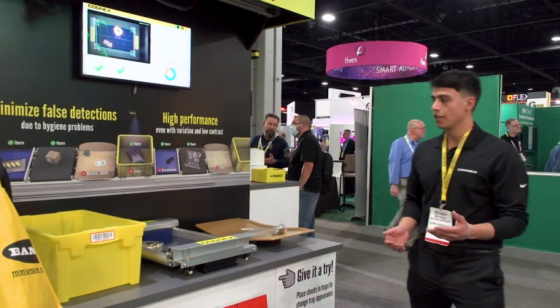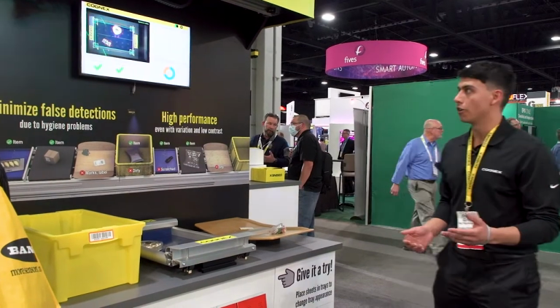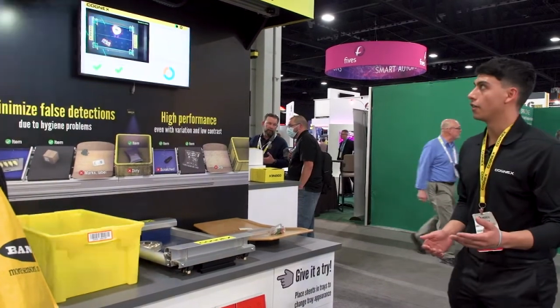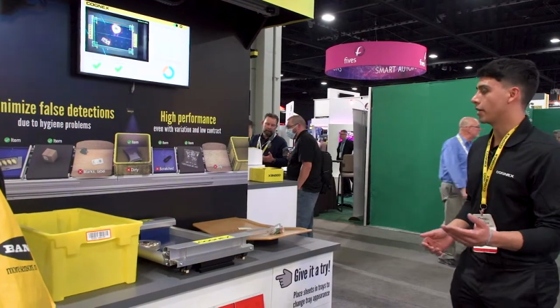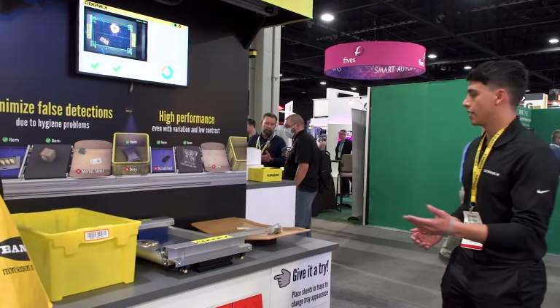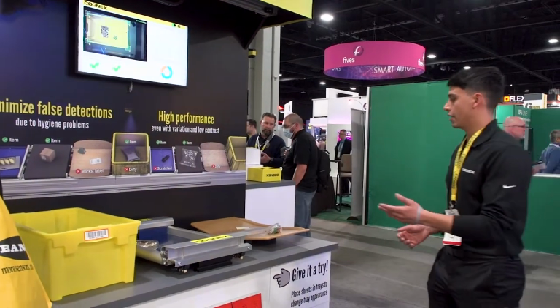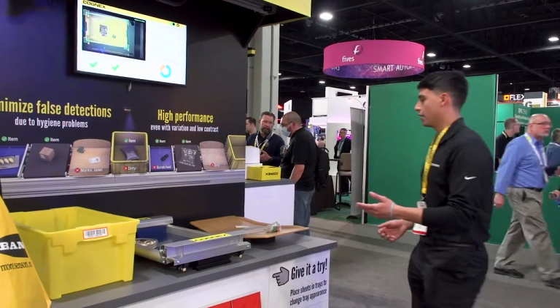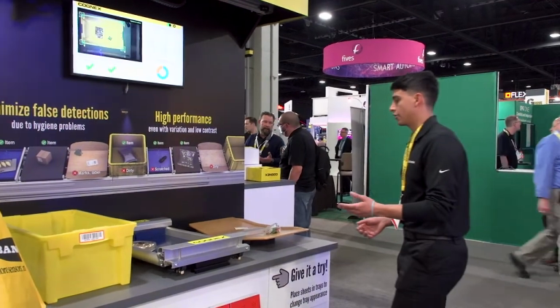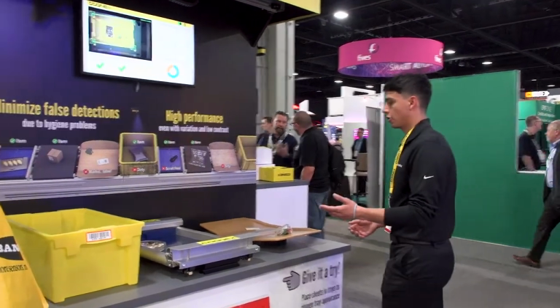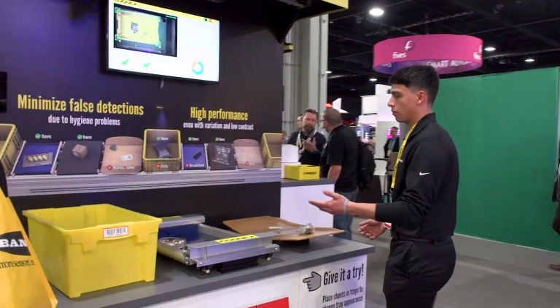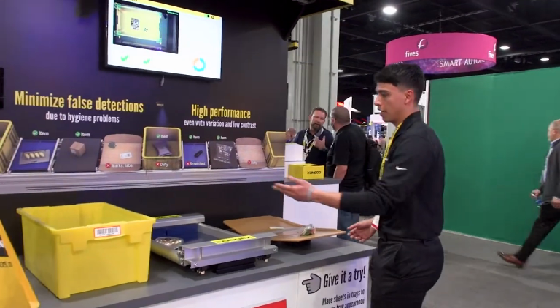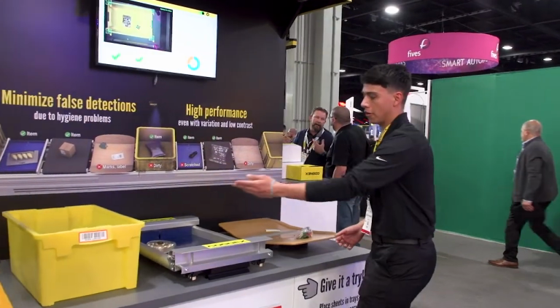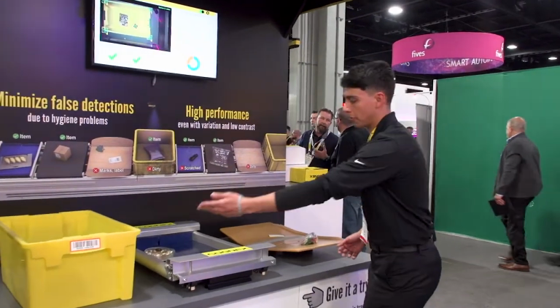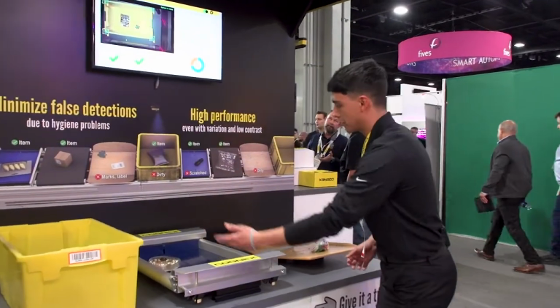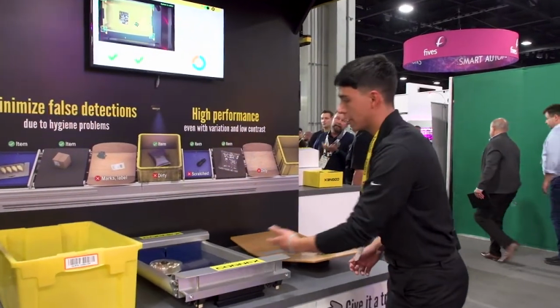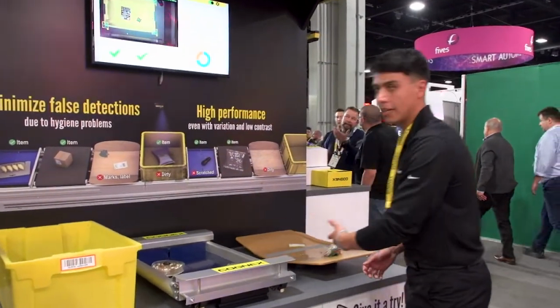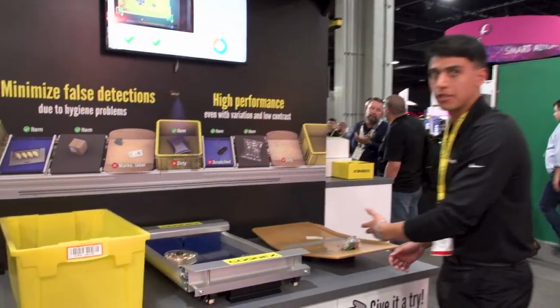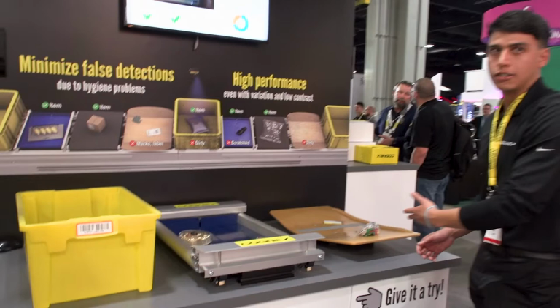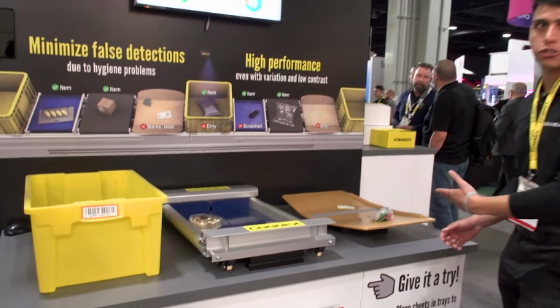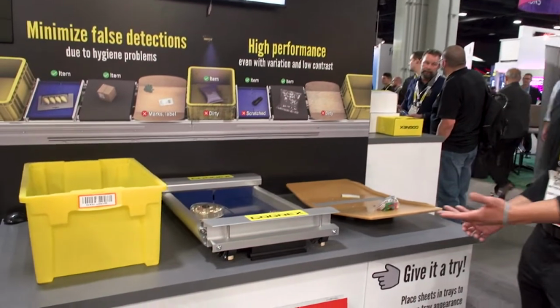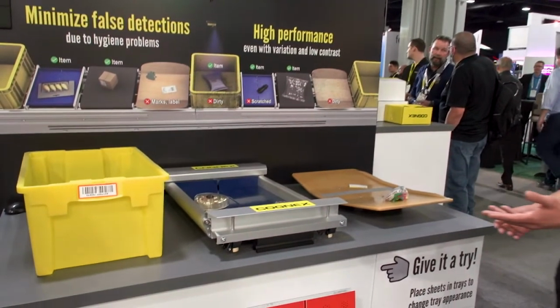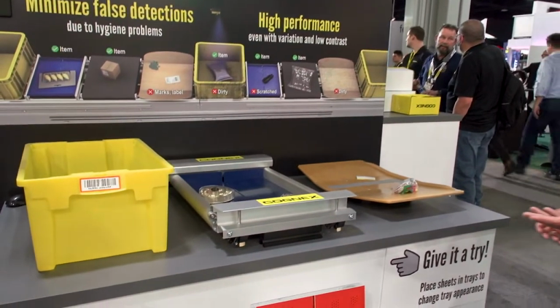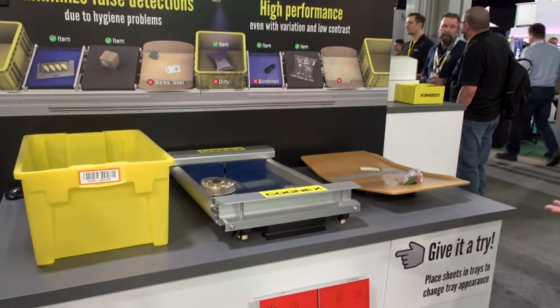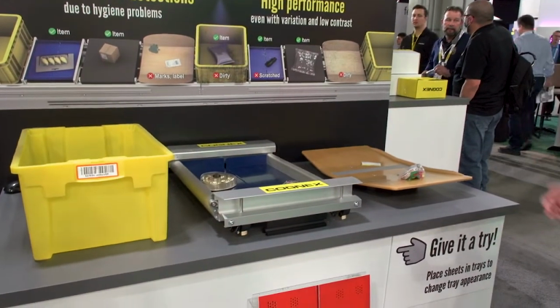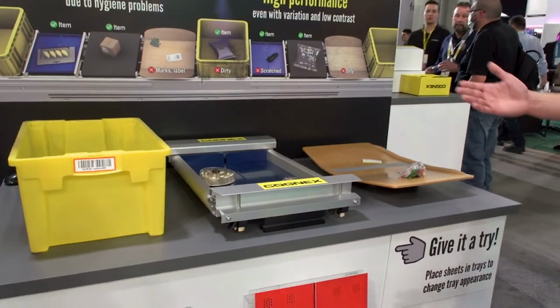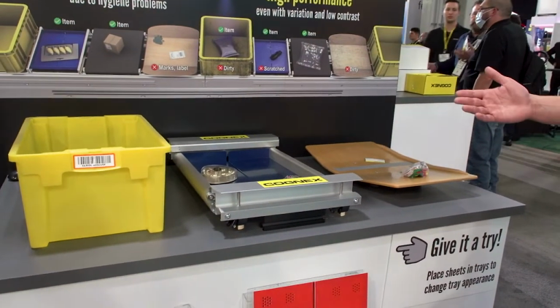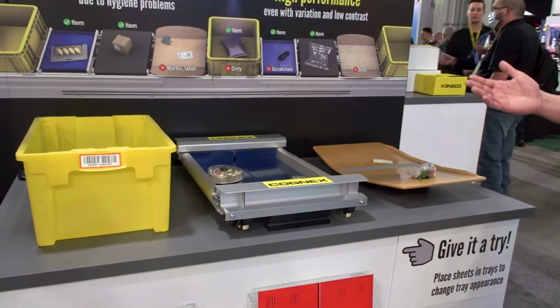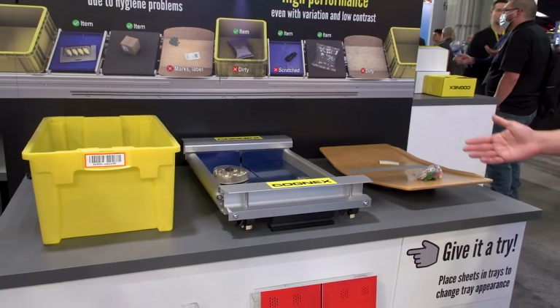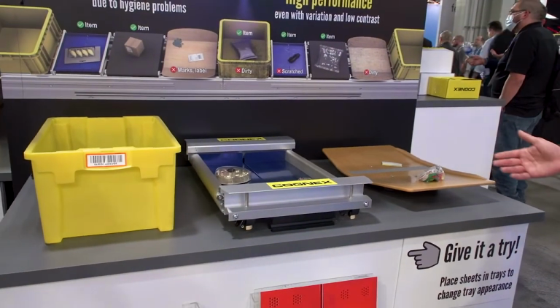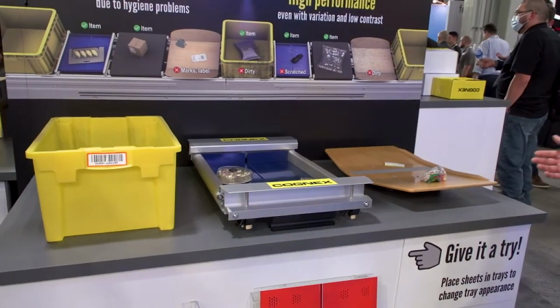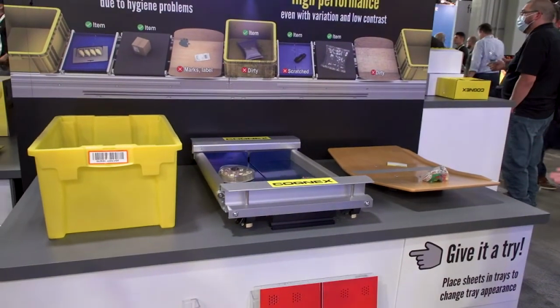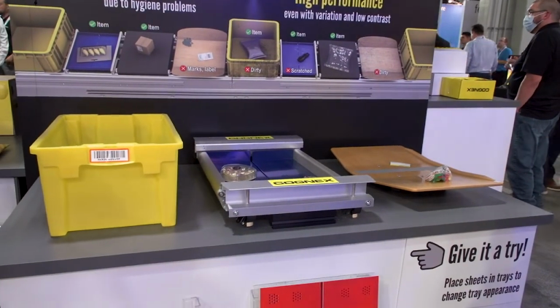If I bring it in here just to show you, we have our three different tray types to show off some variation. We have a yellow tote, a bomb bay, and a tilt tray.